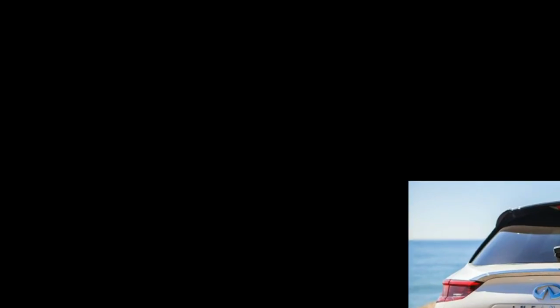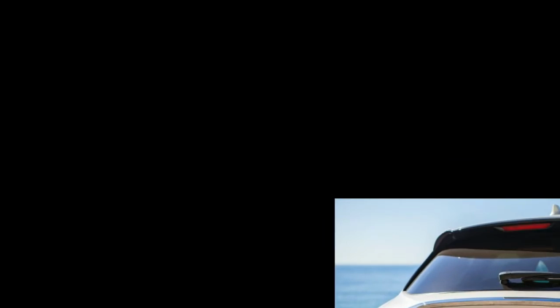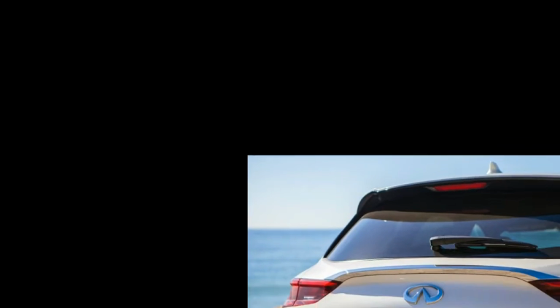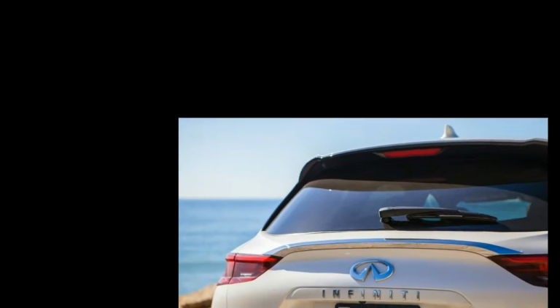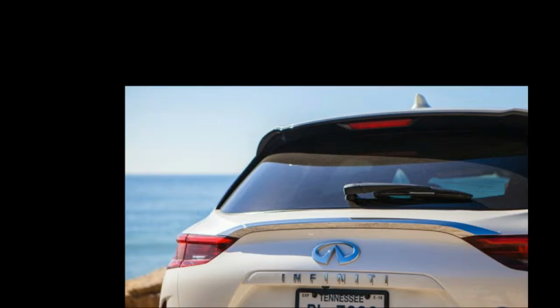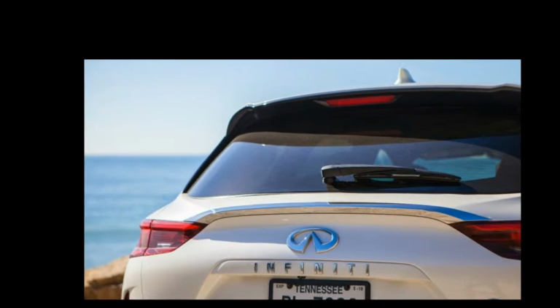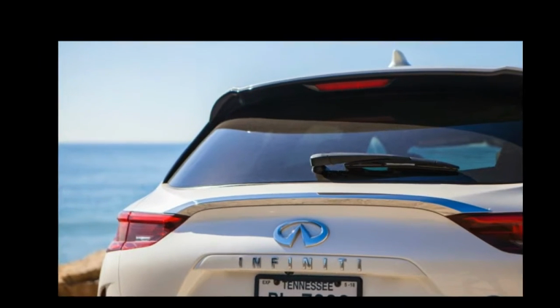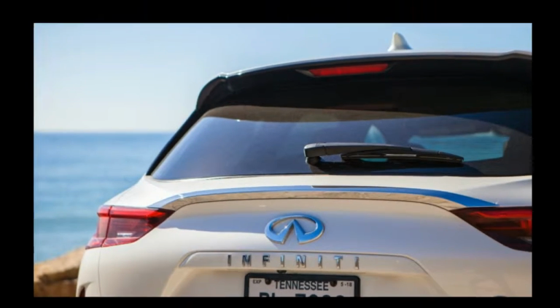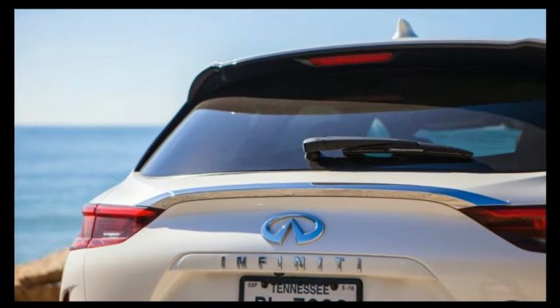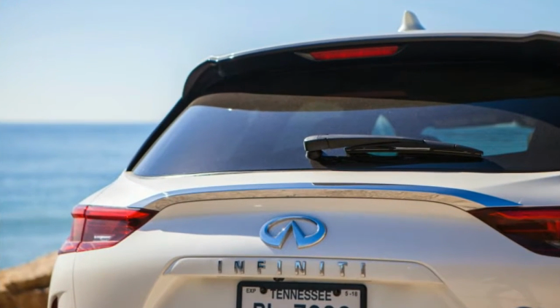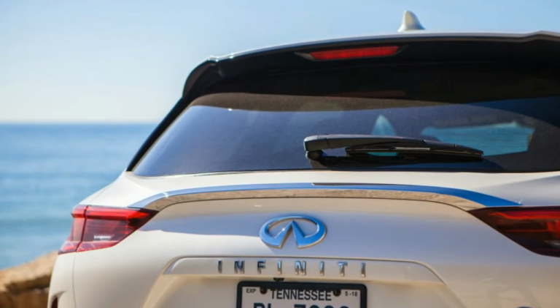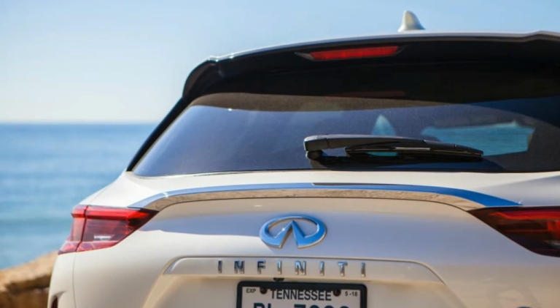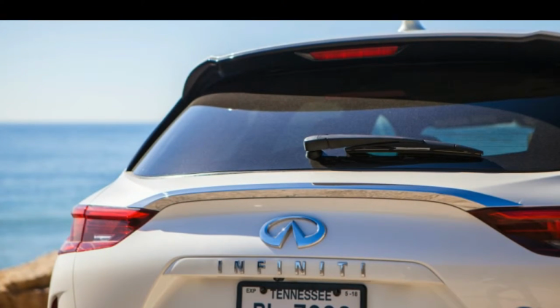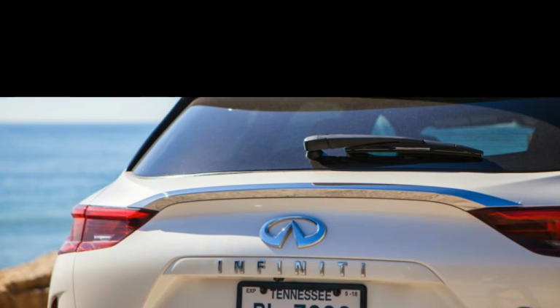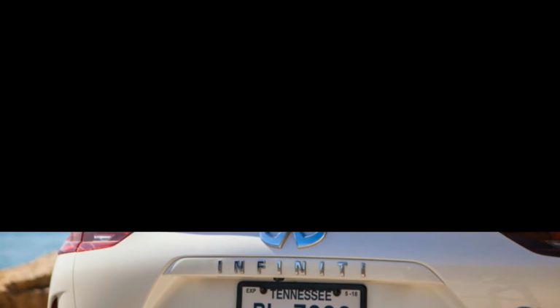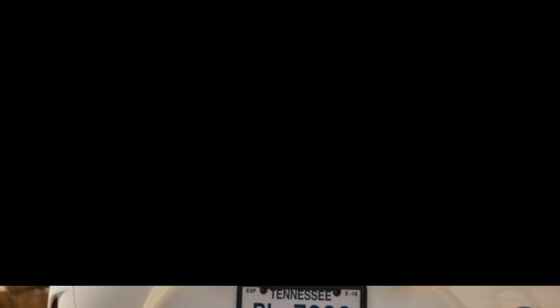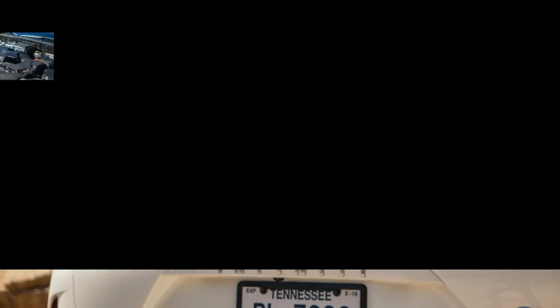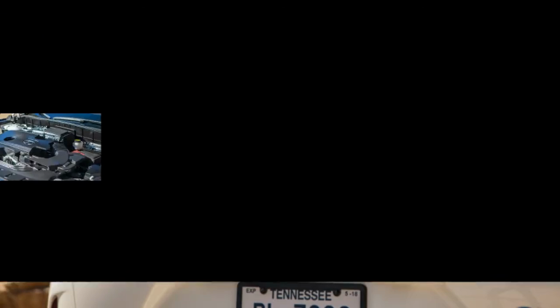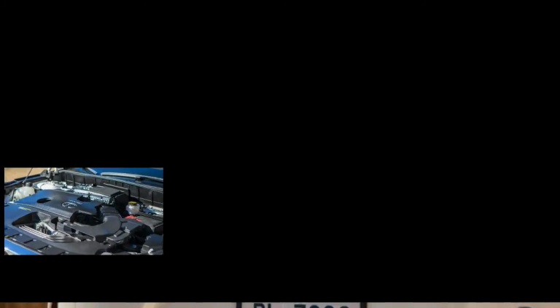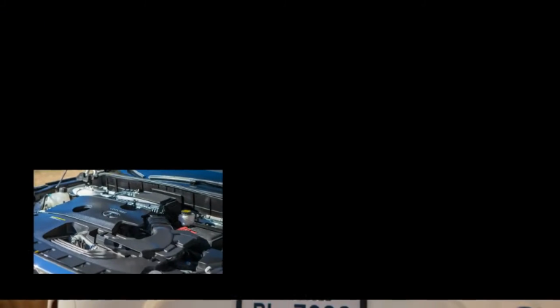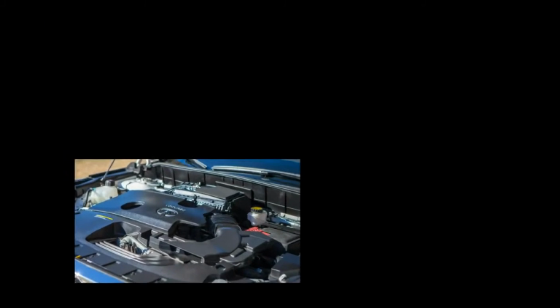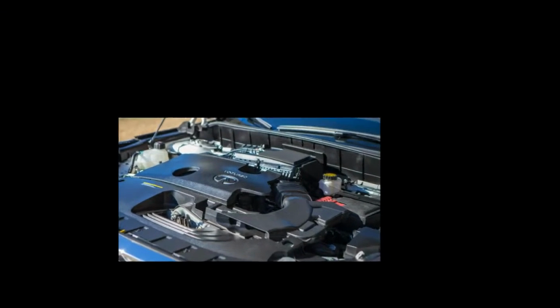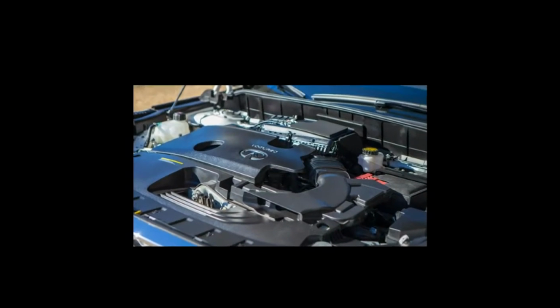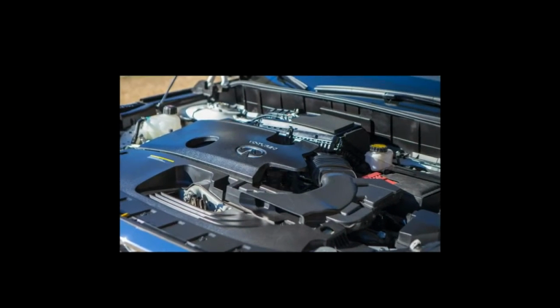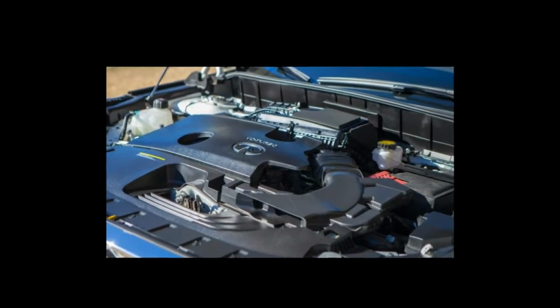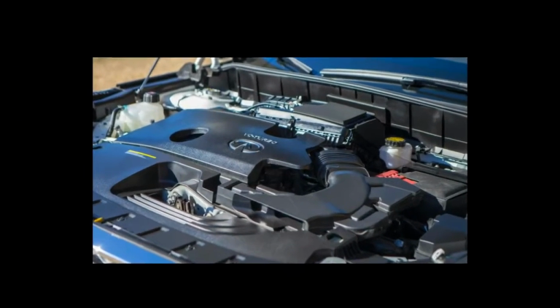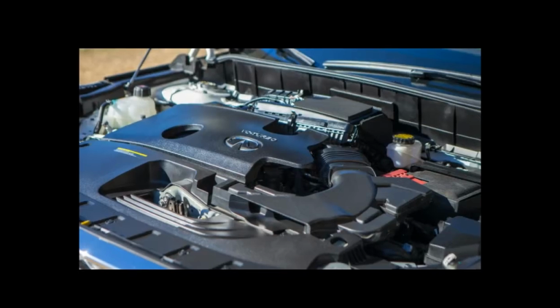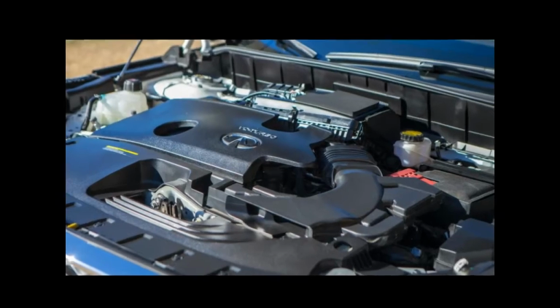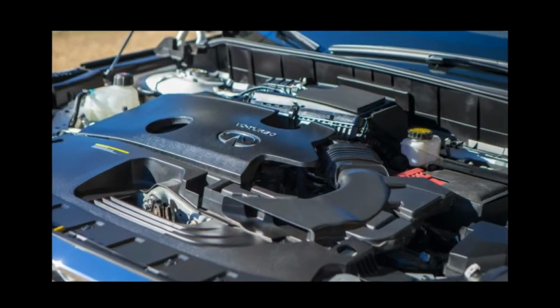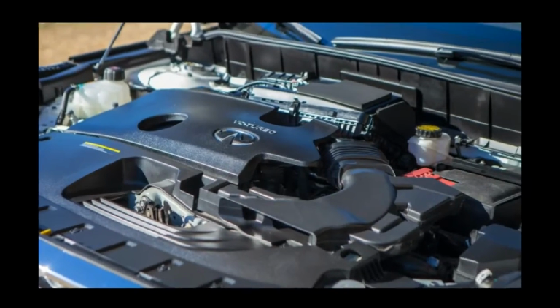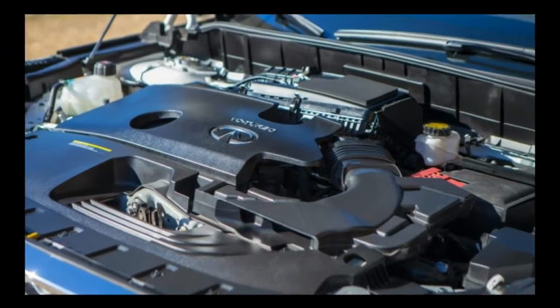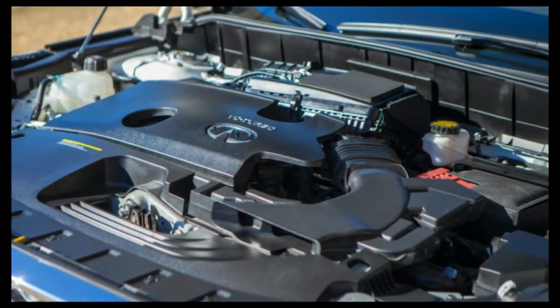The Infiniti QX50 is defined by distinctive proportions which set the car apart from its competitors.